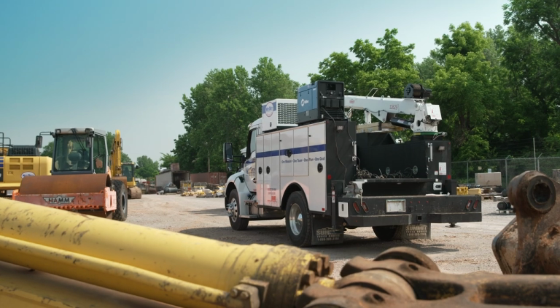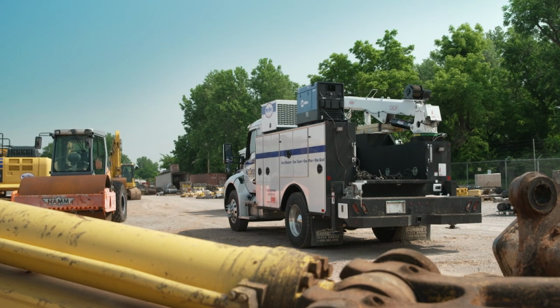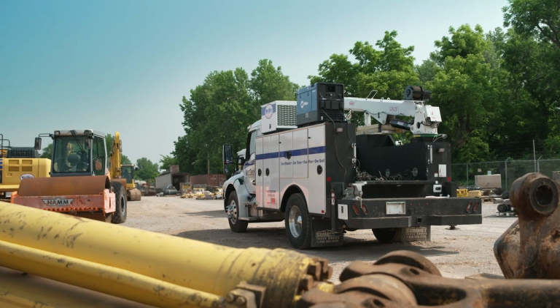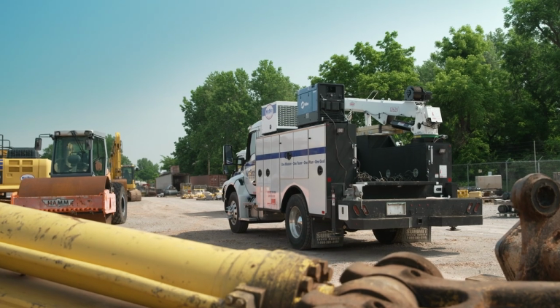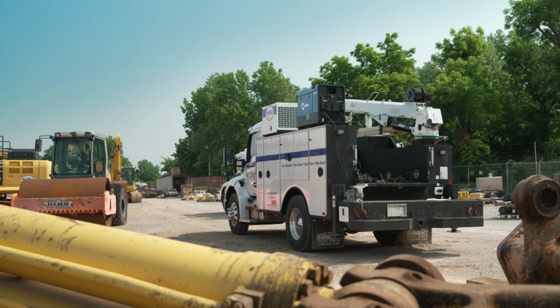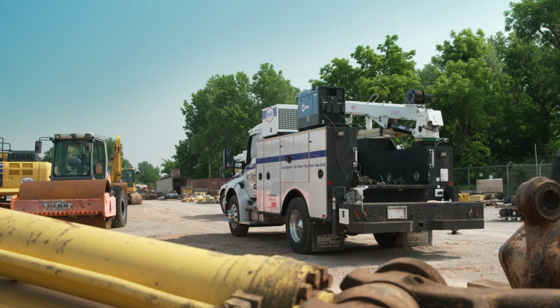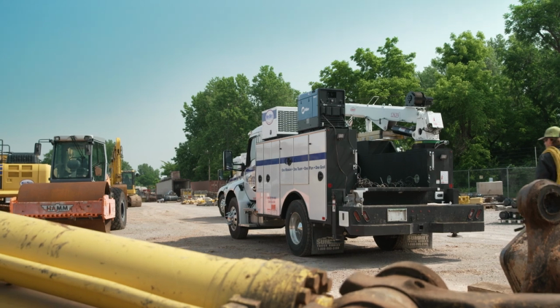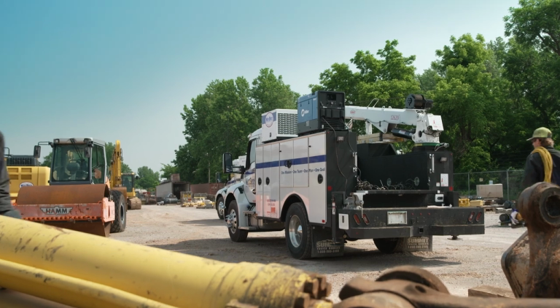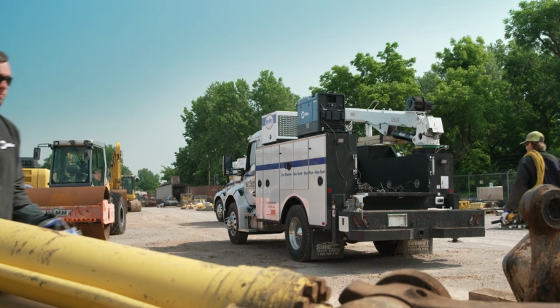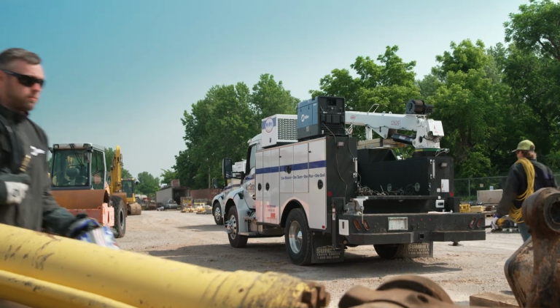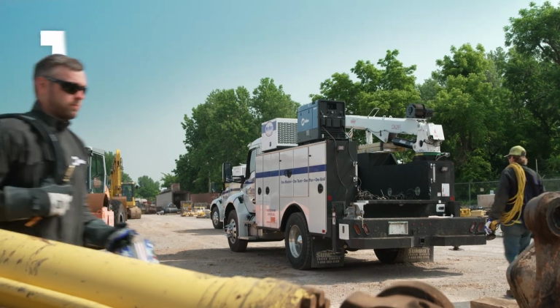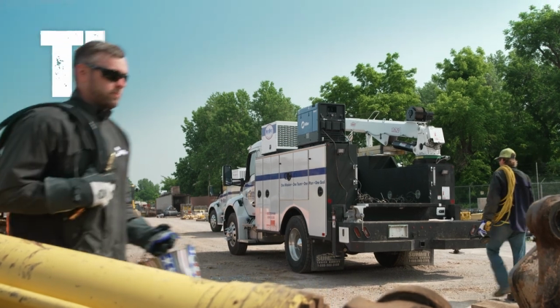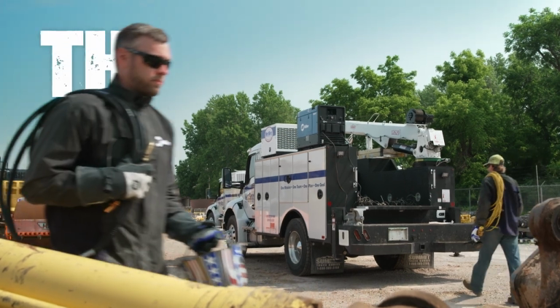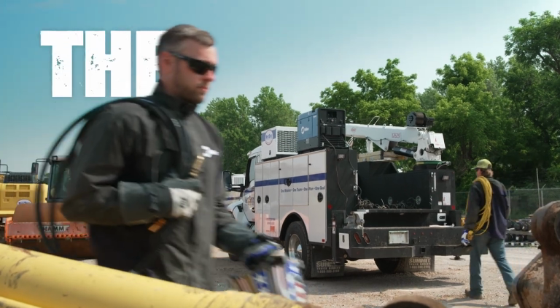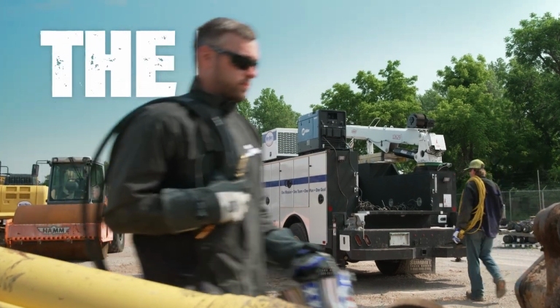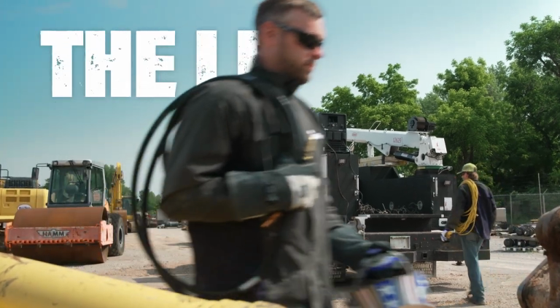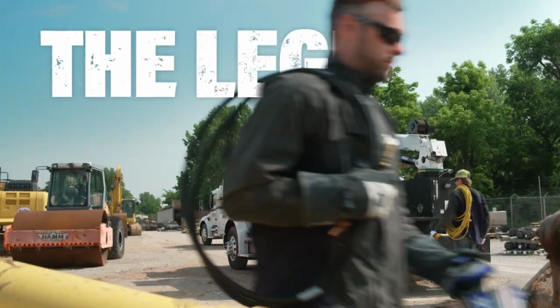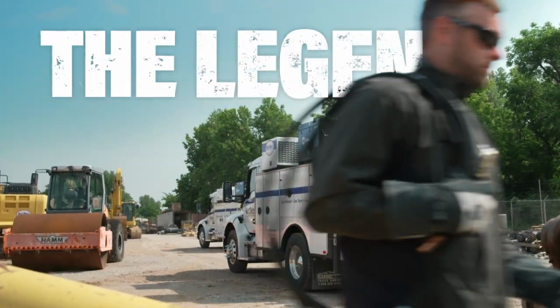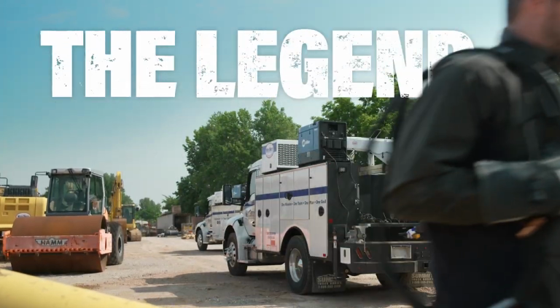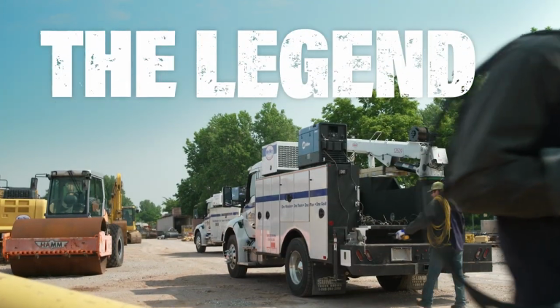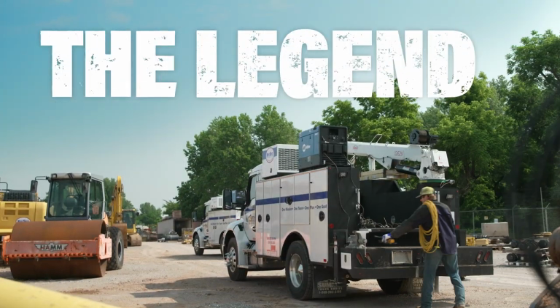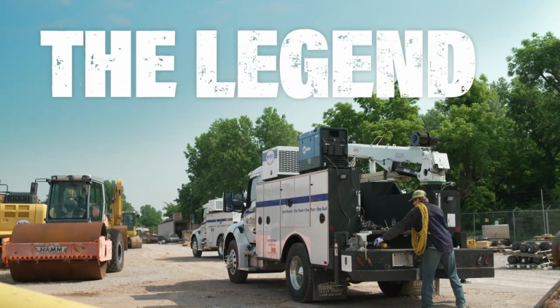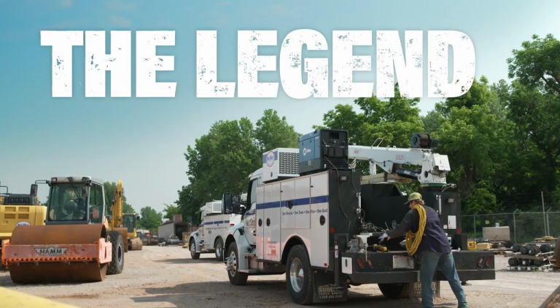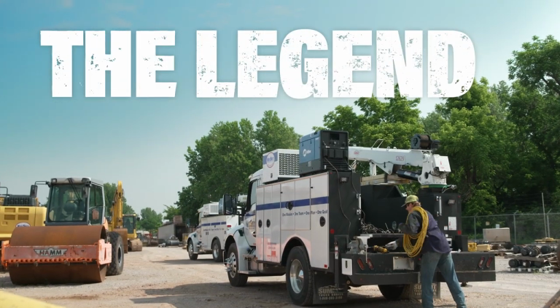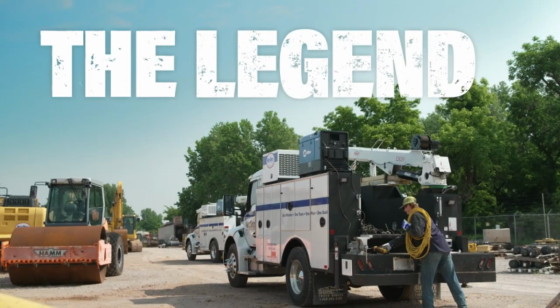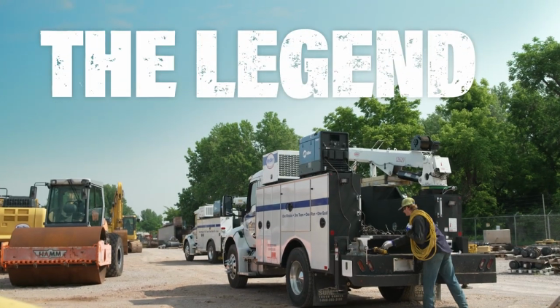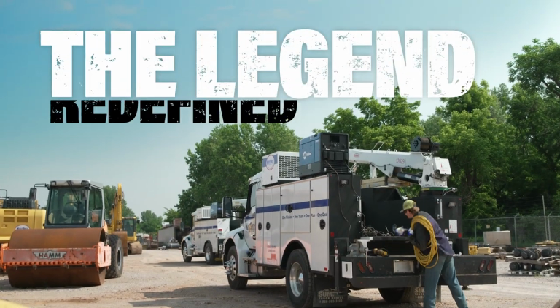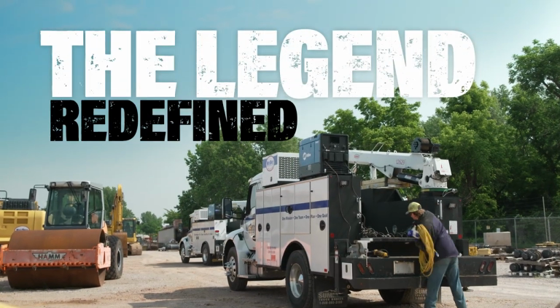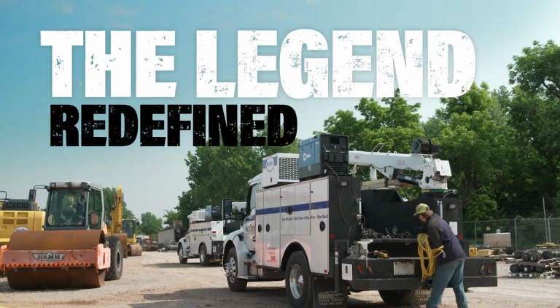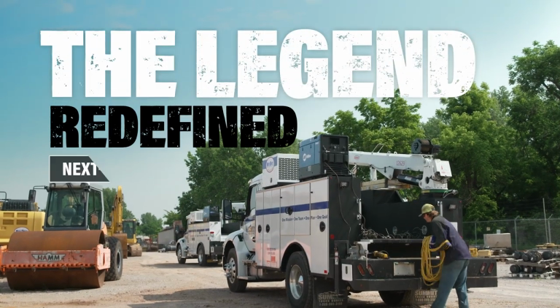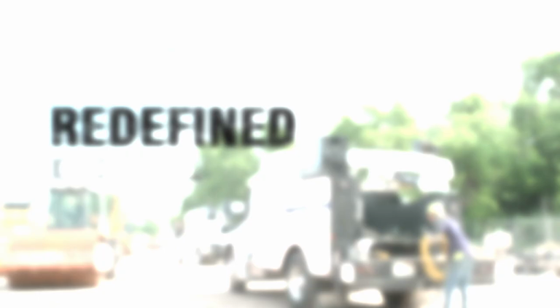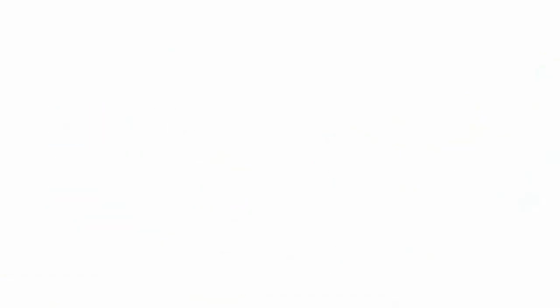The new Bobcat 265 — legendary performance, redefined.